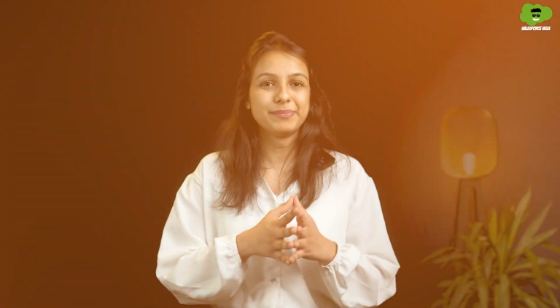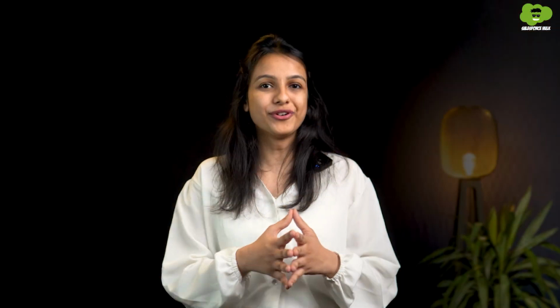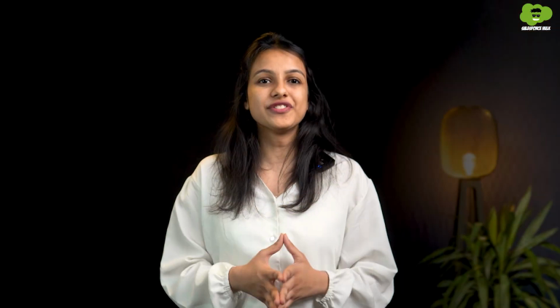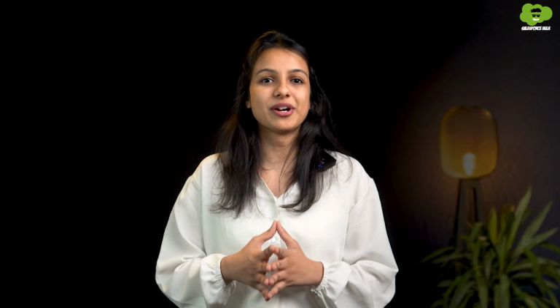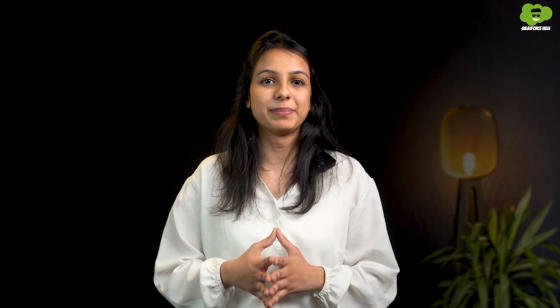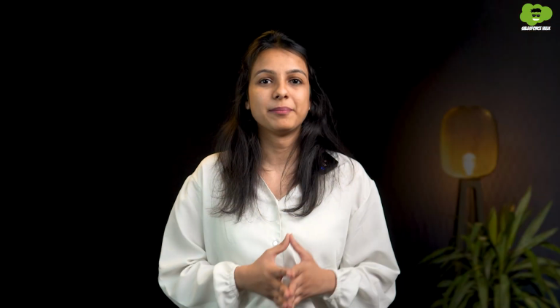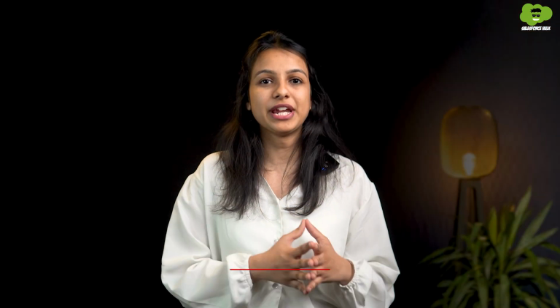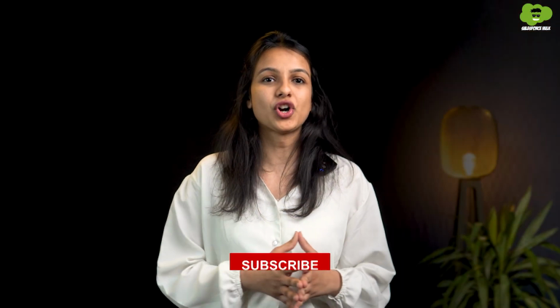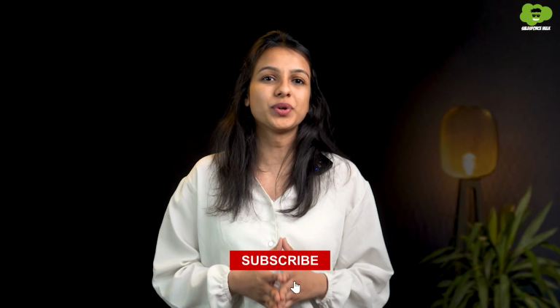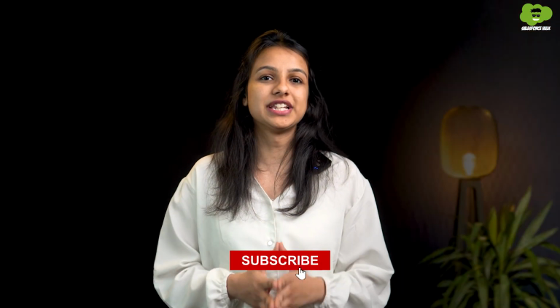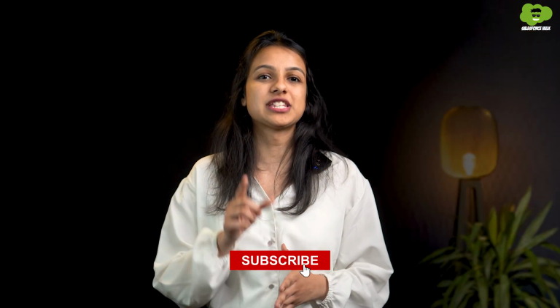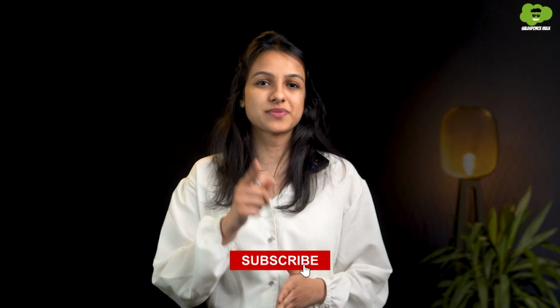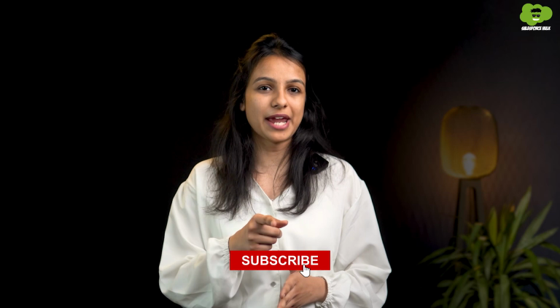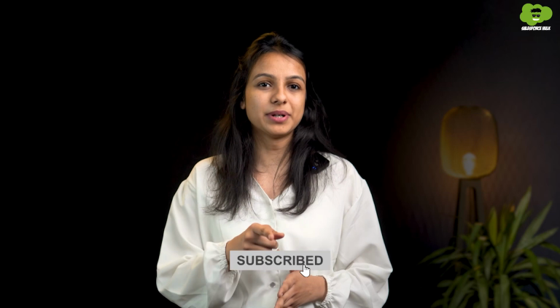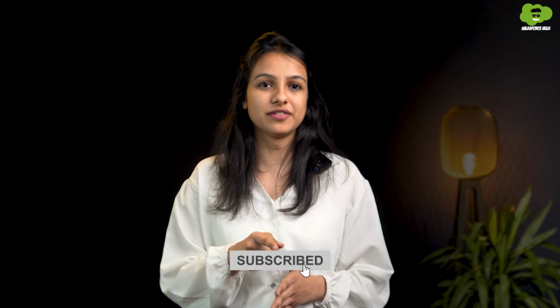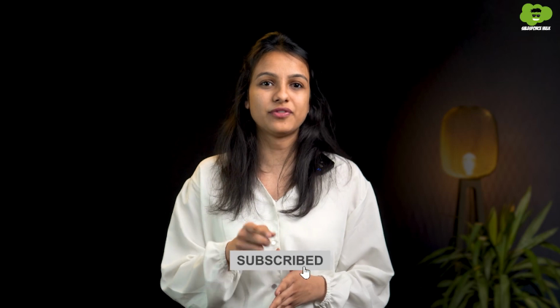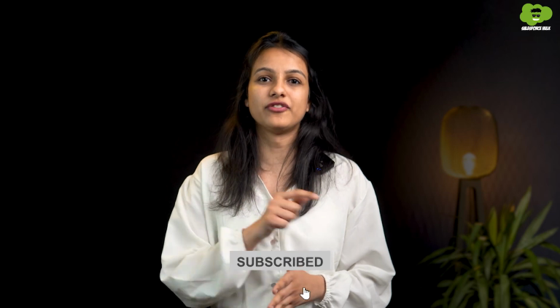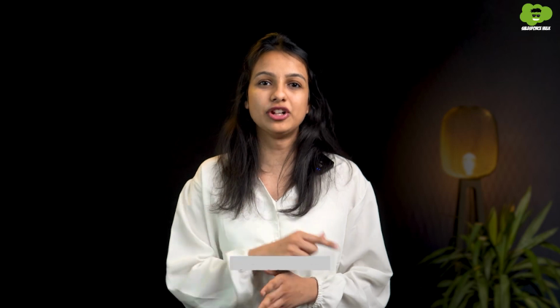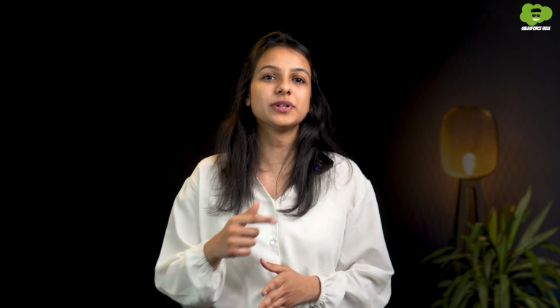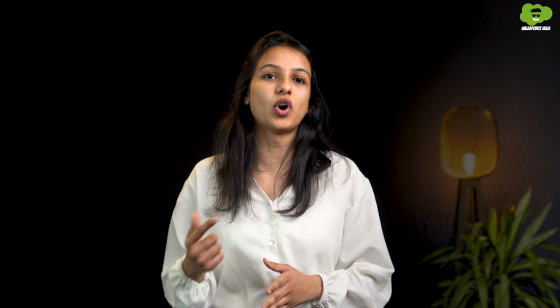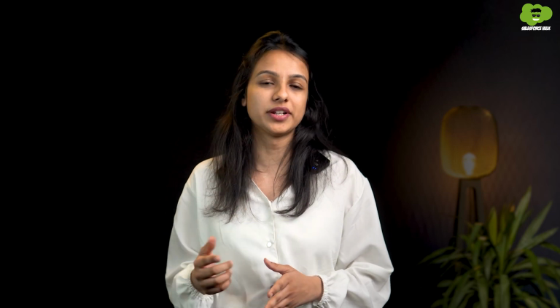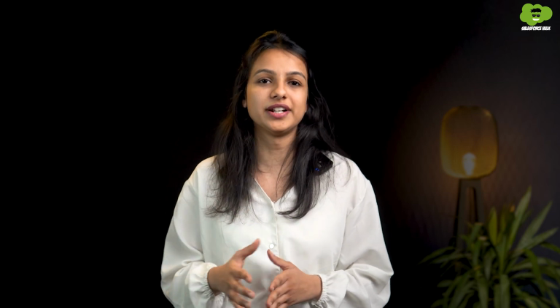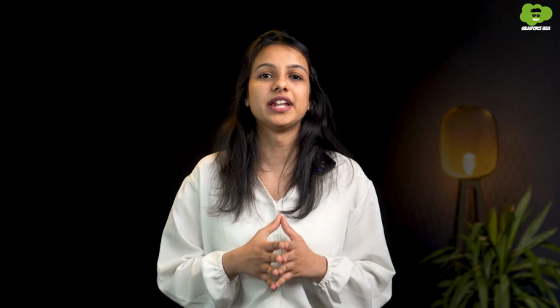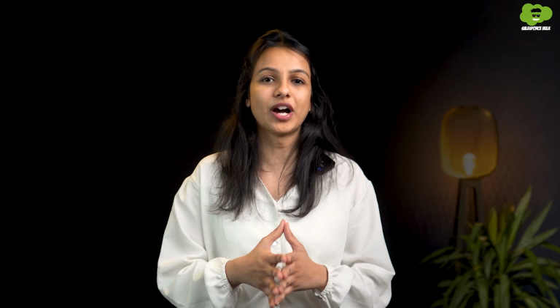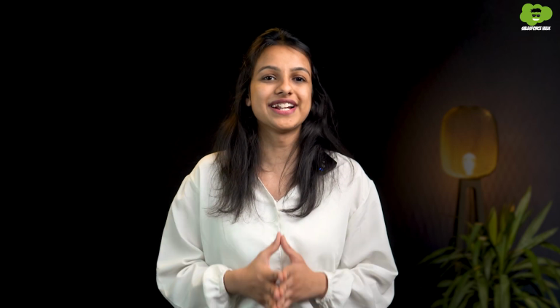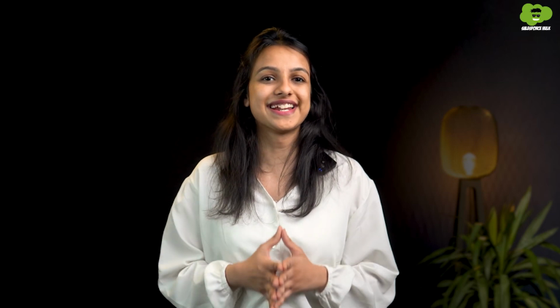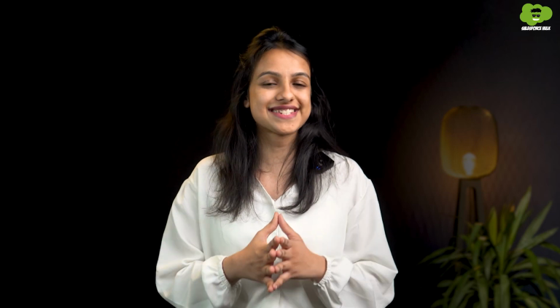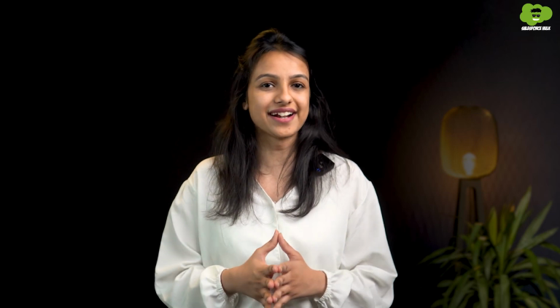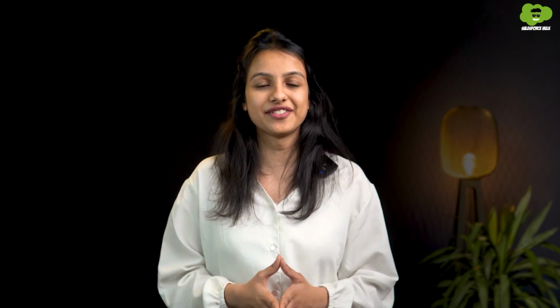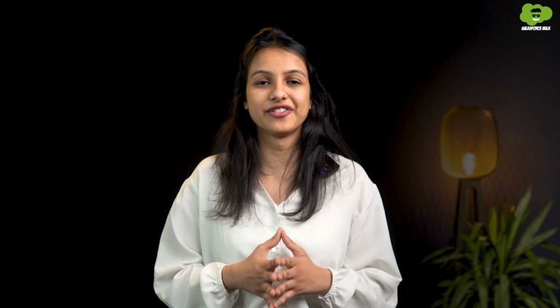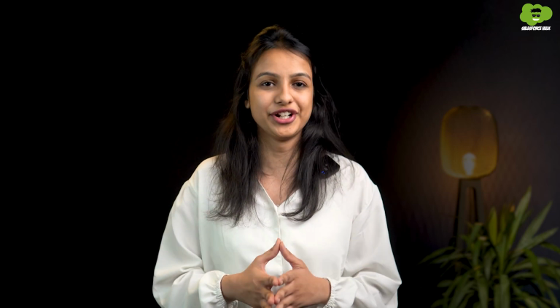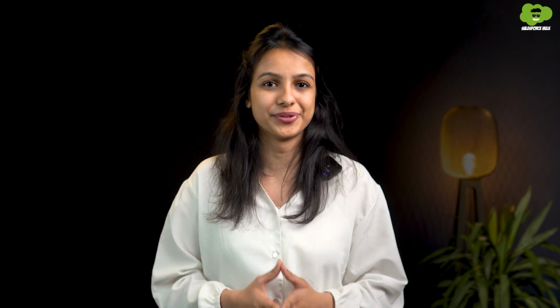But before we jump in, make sure to hit the subscribe button for valuable content. Now let's get started with the video.